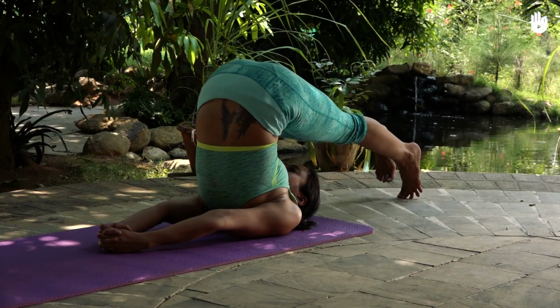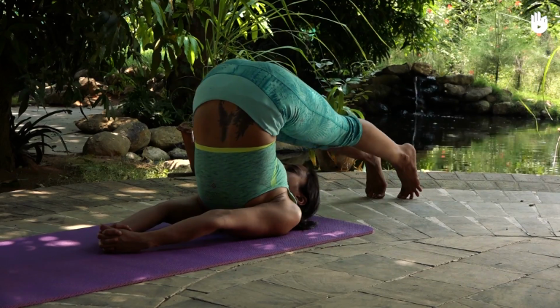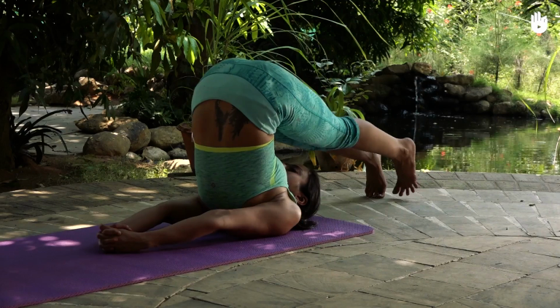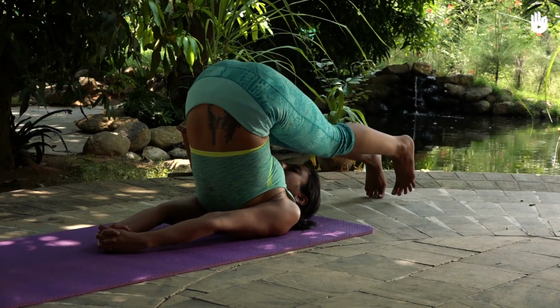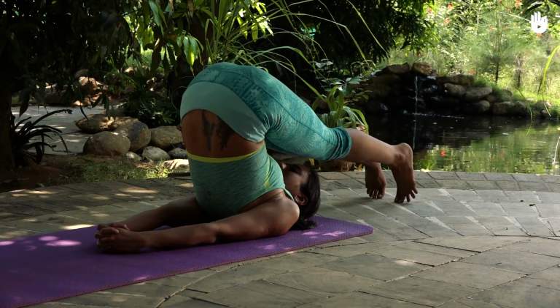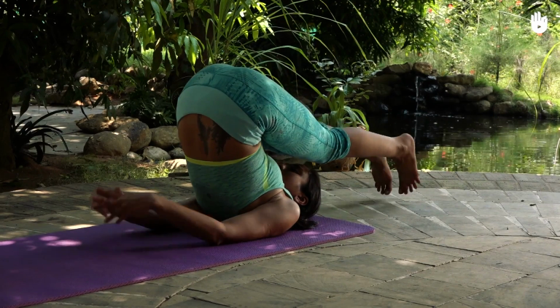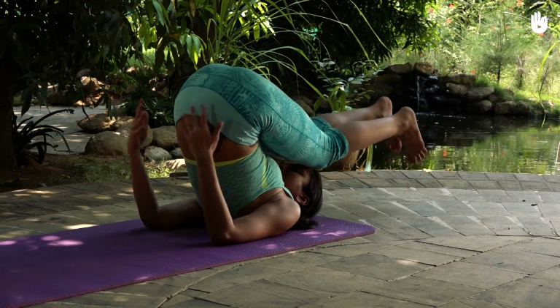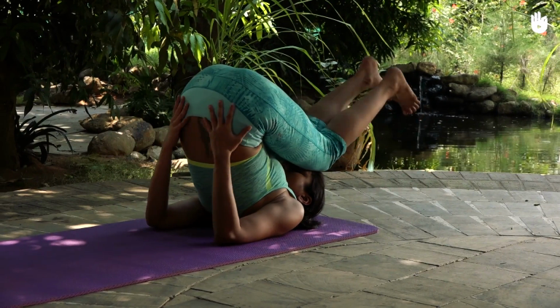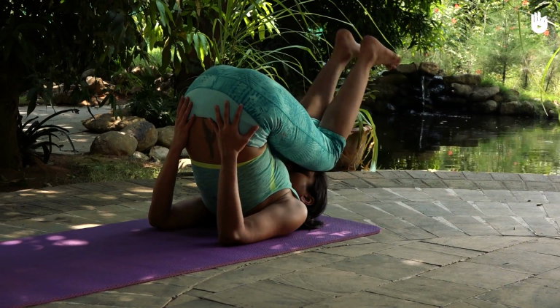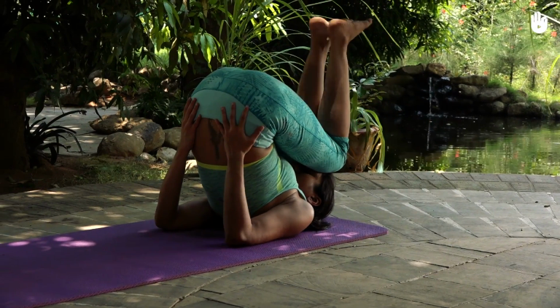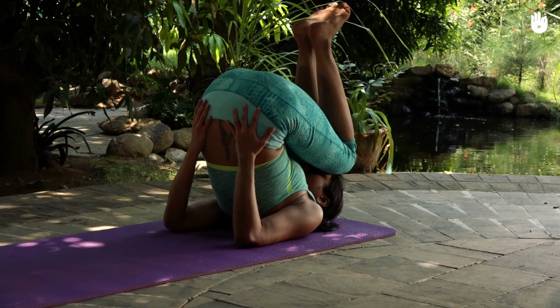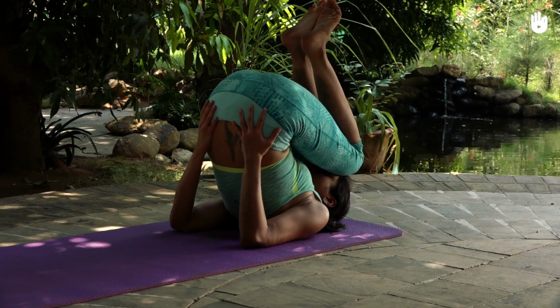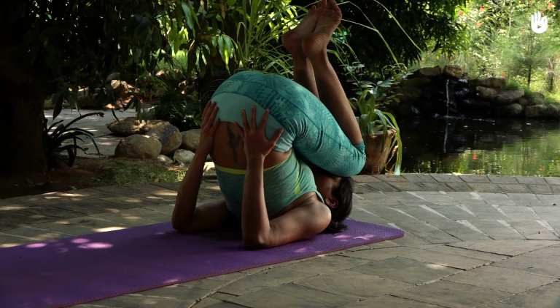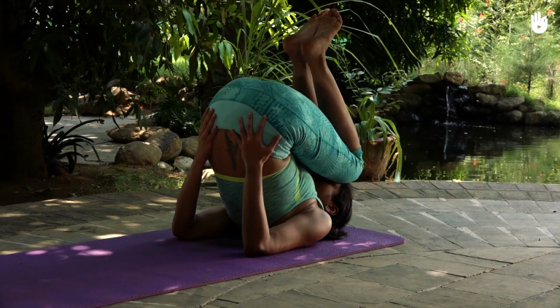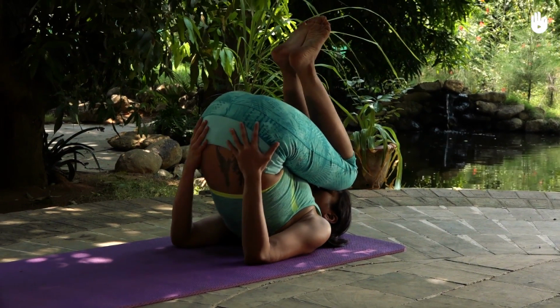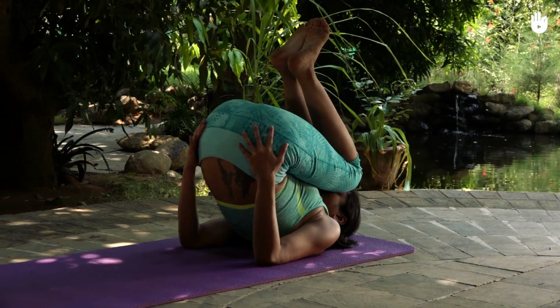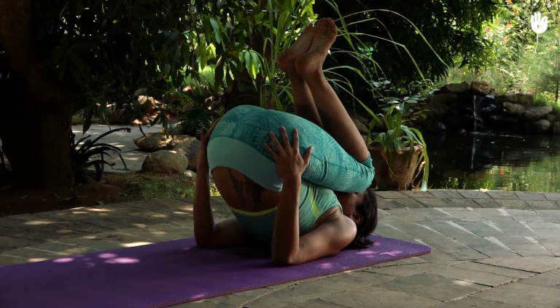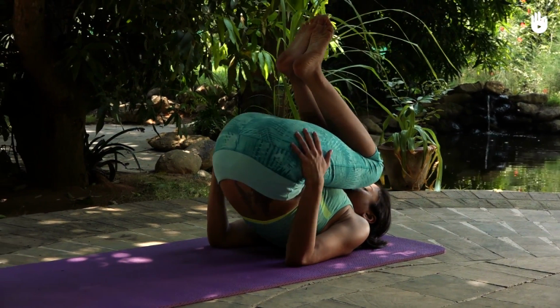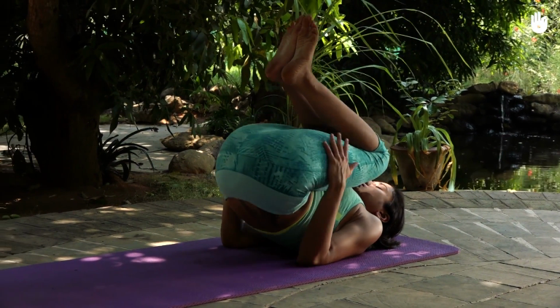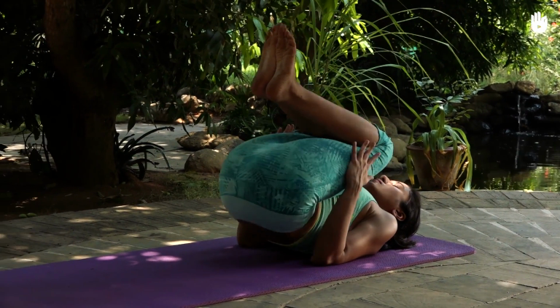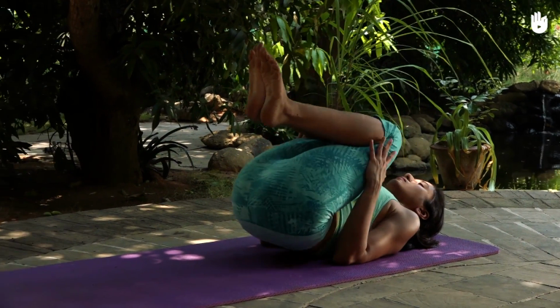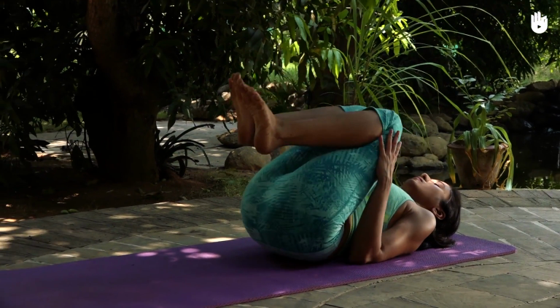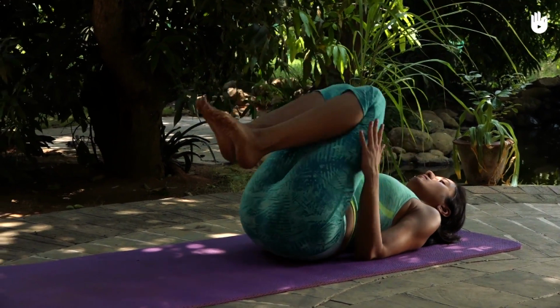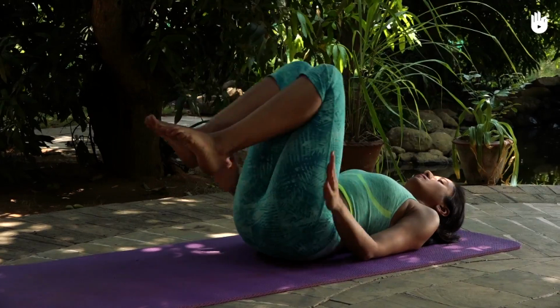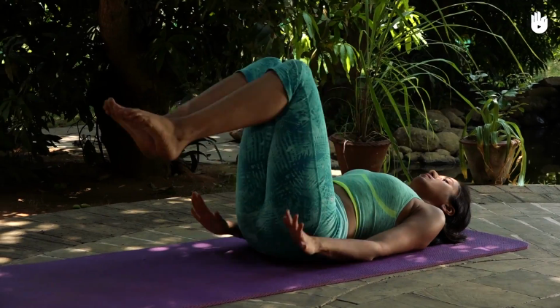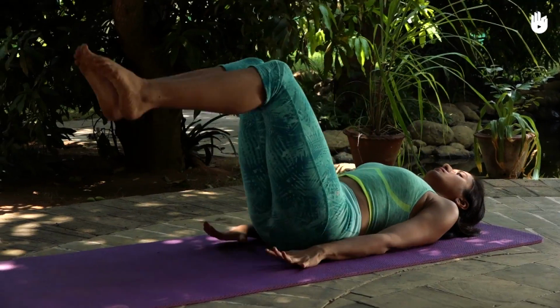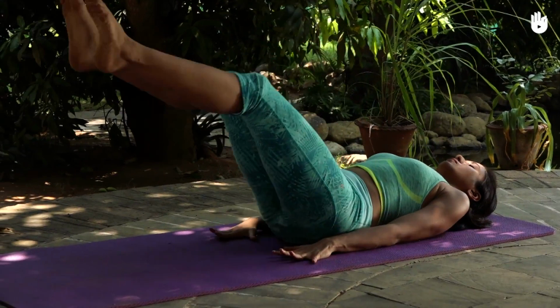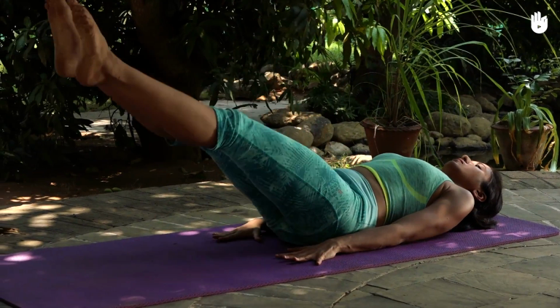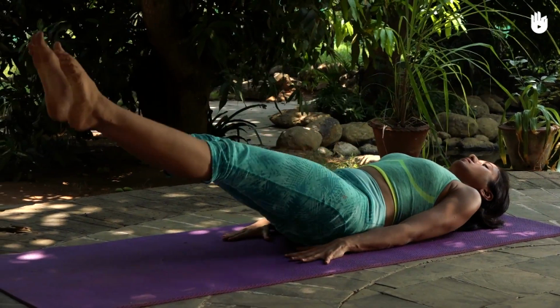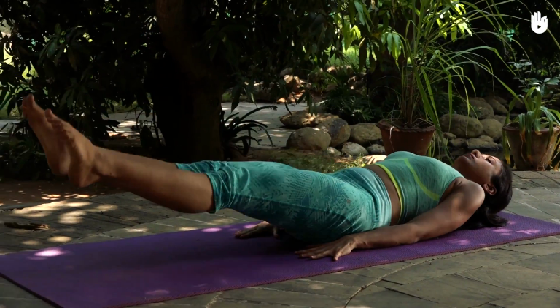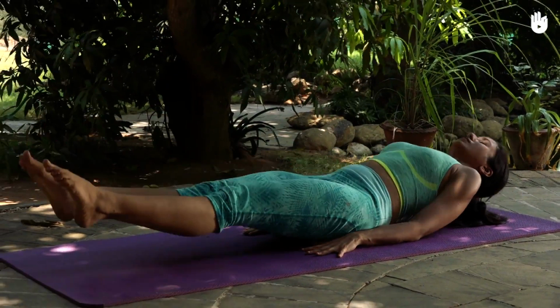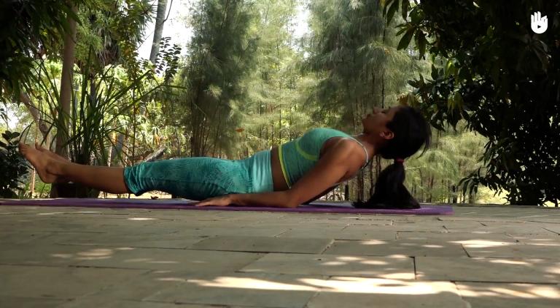You can counter the position by performing Matsyasana, the fish pose, and then relax in corpse pose.